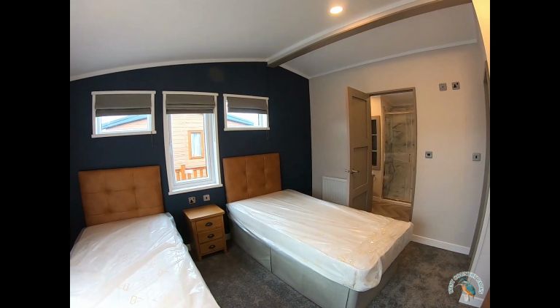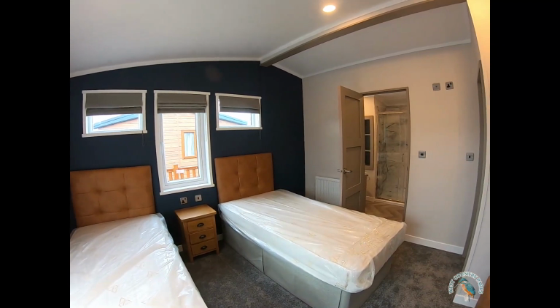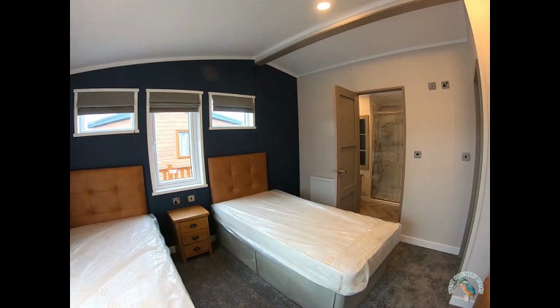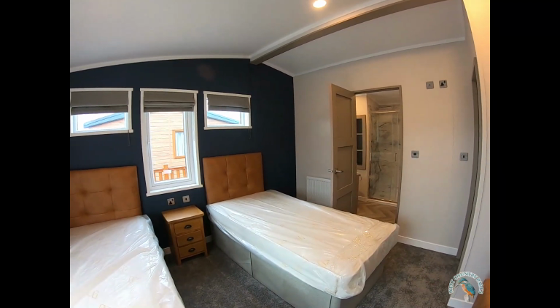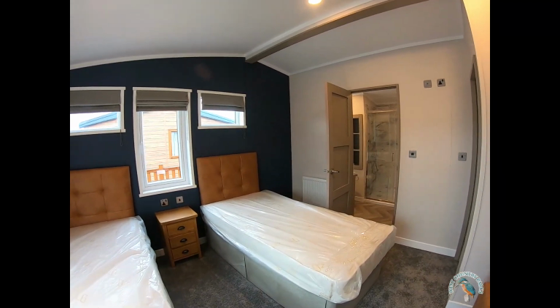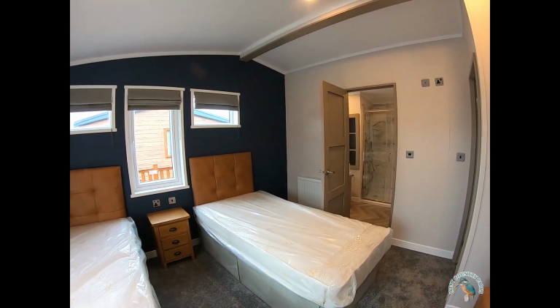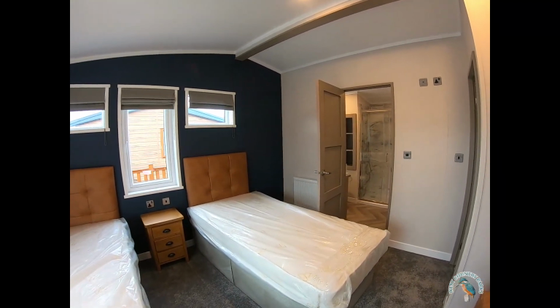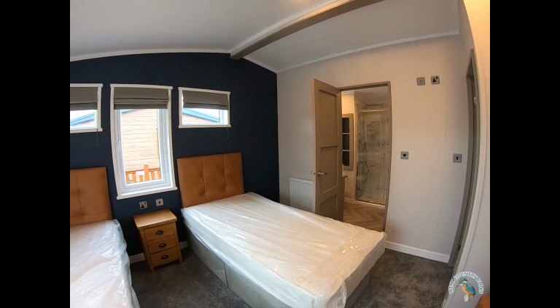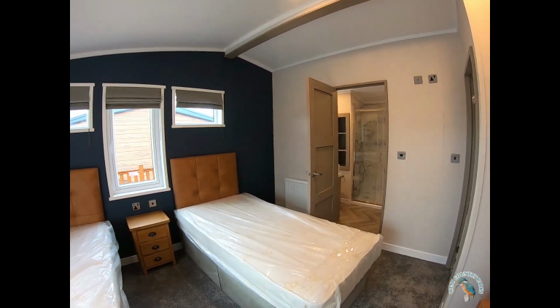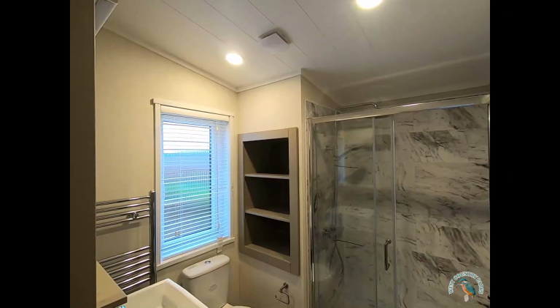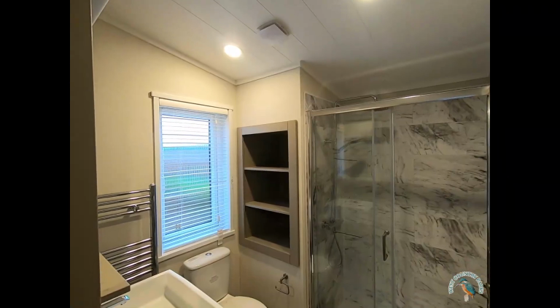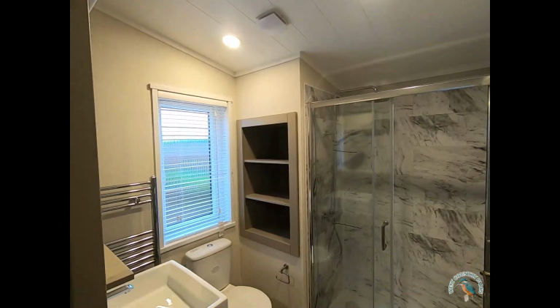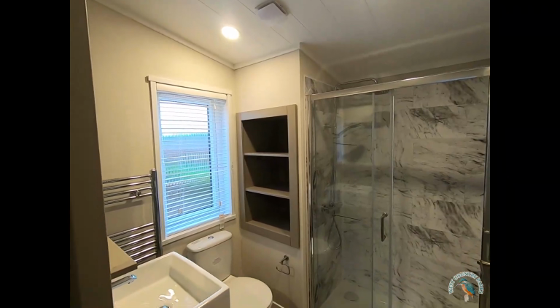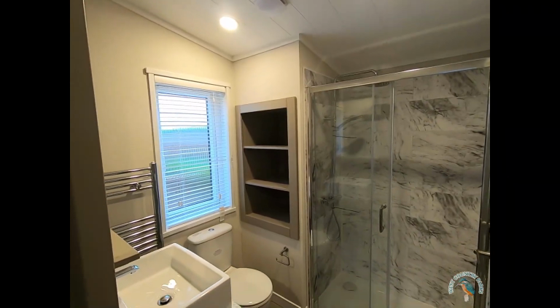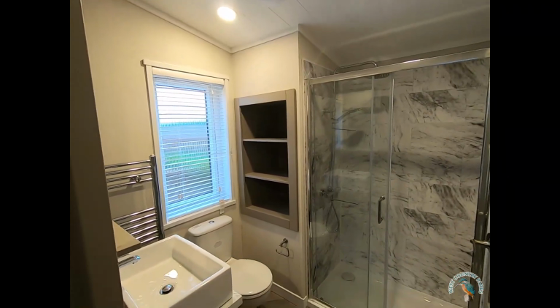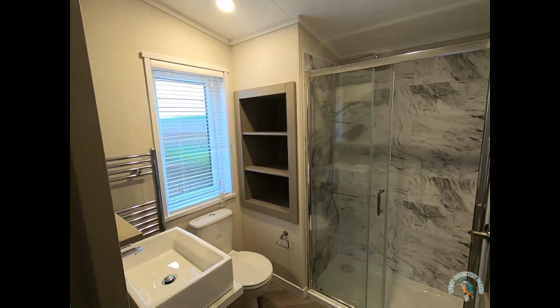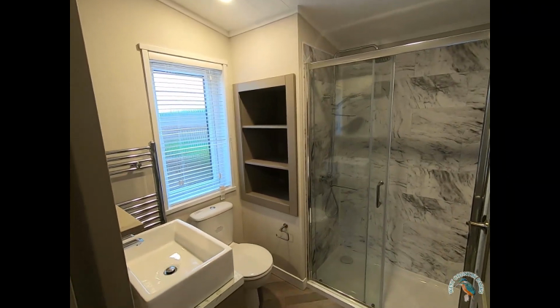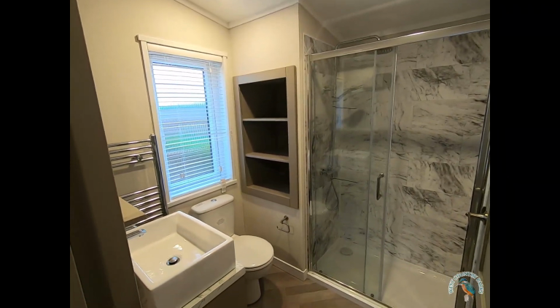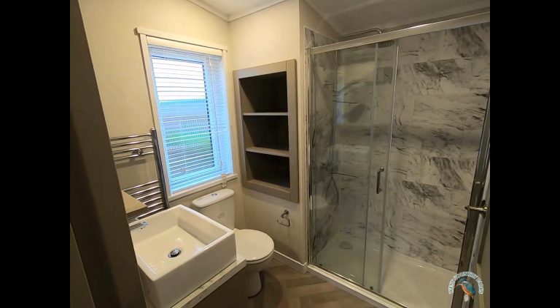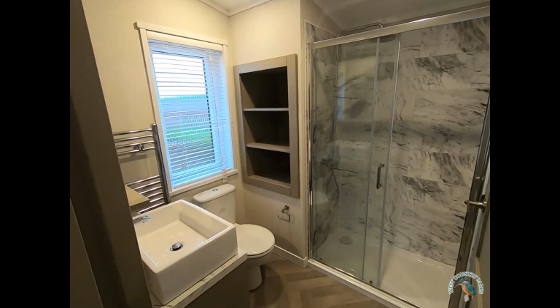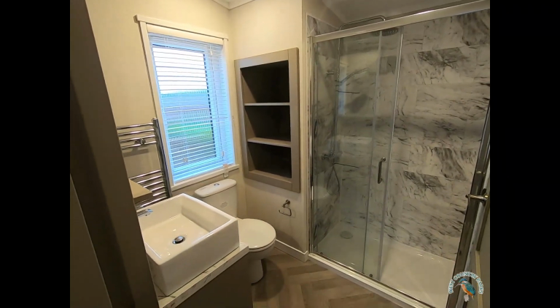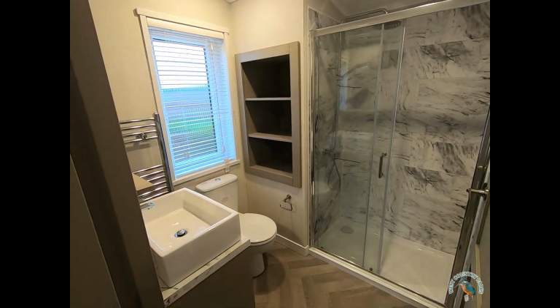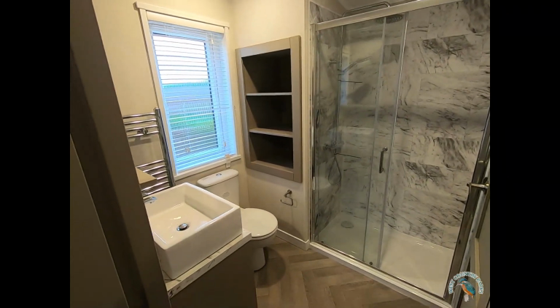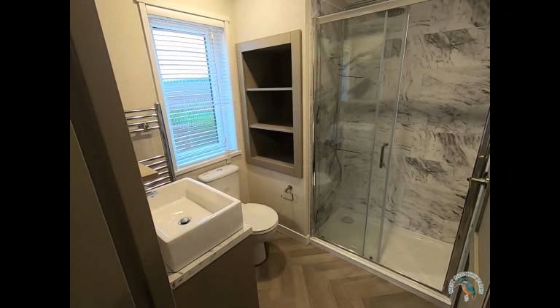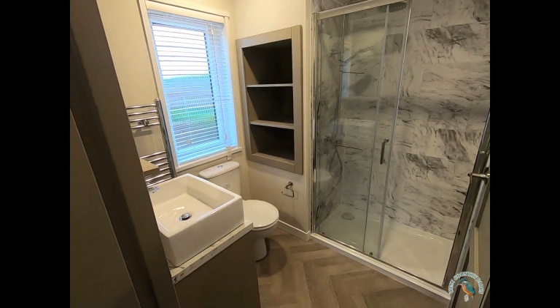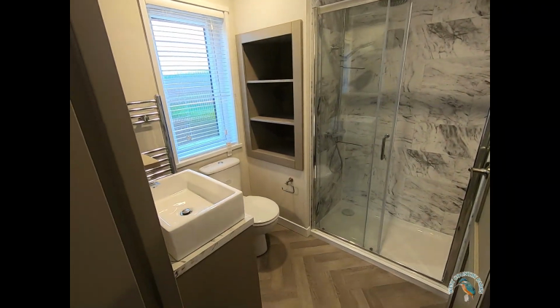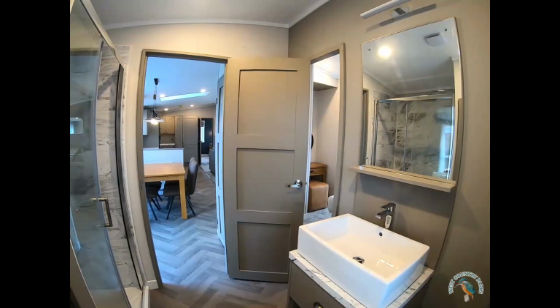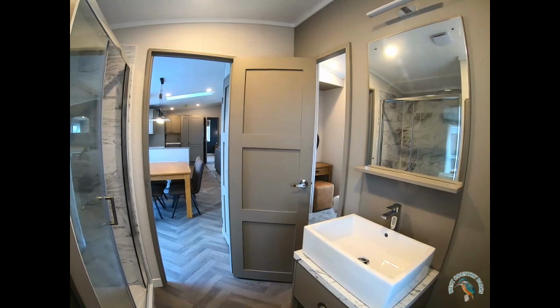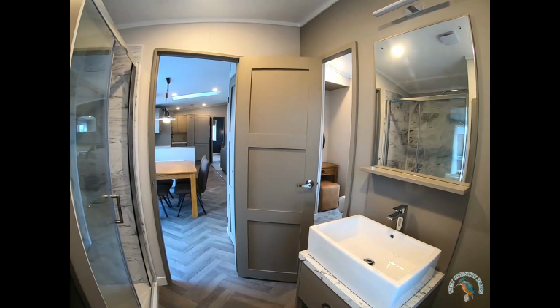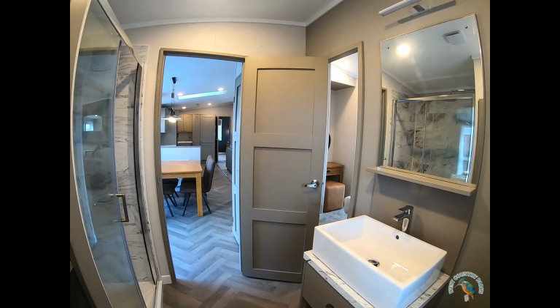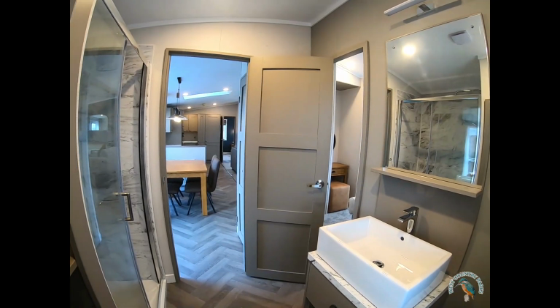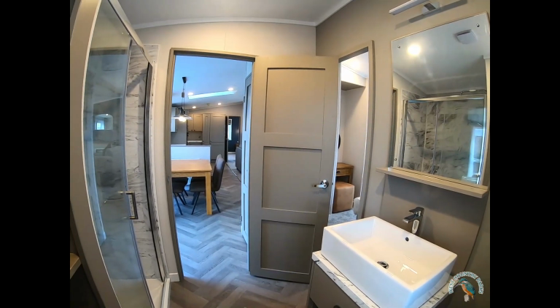From here you have direct access into the second bathroom, which has a twin-size shower.